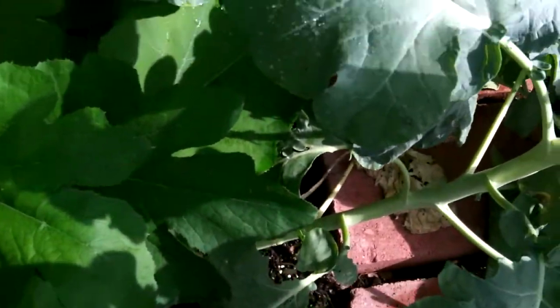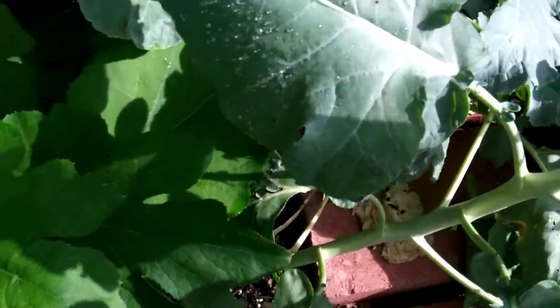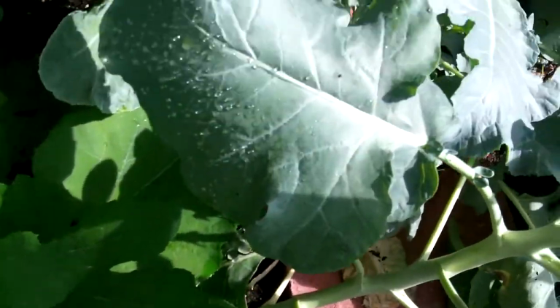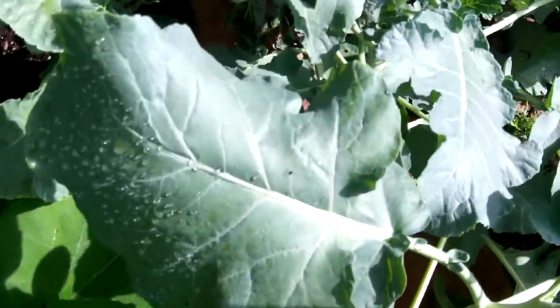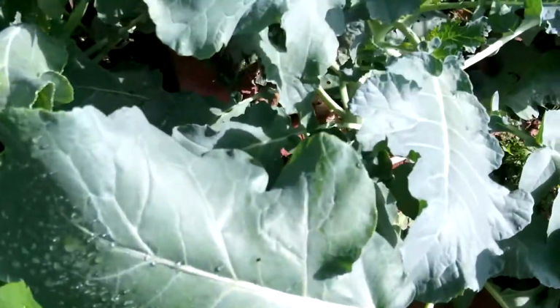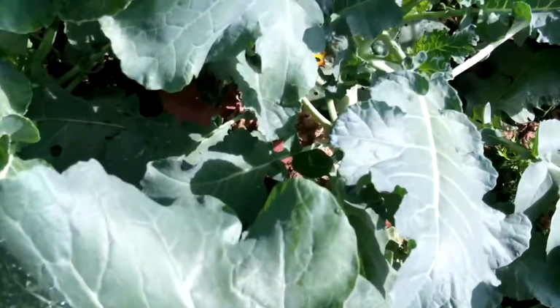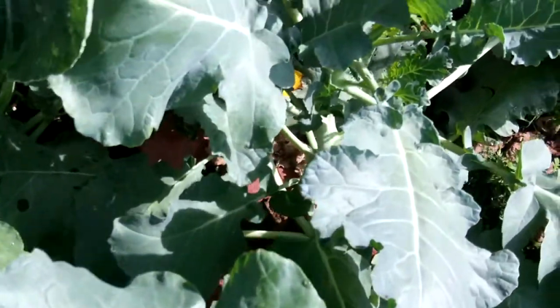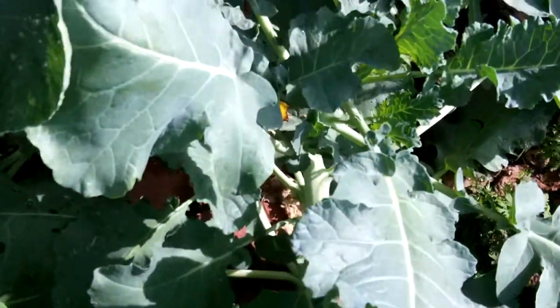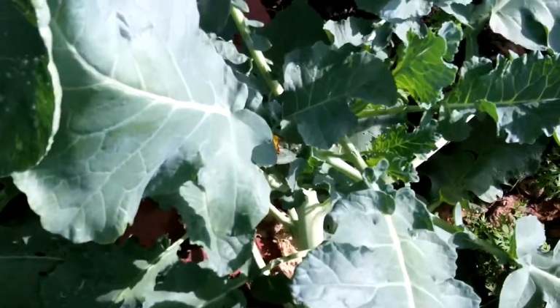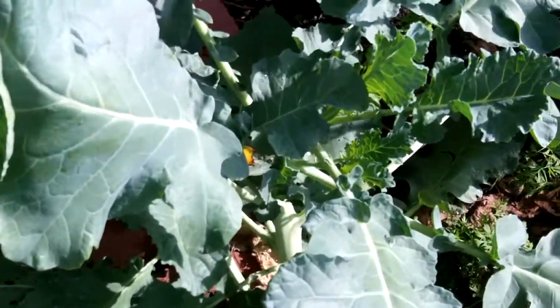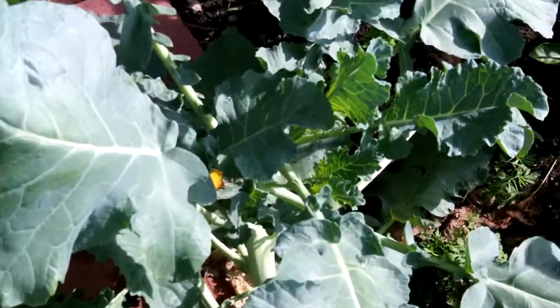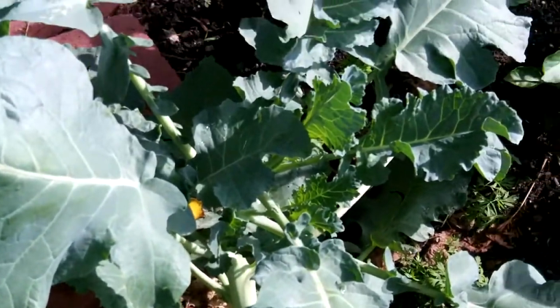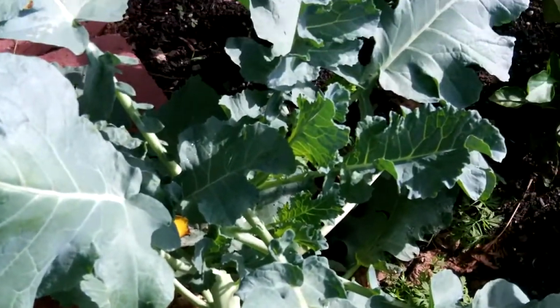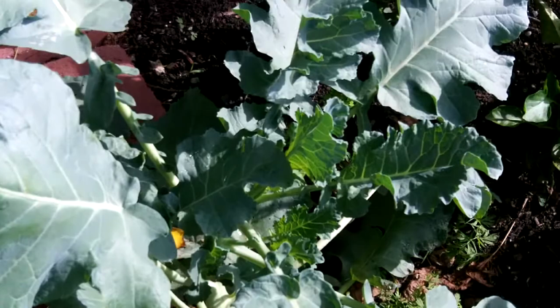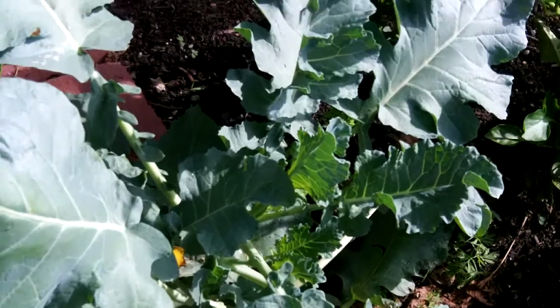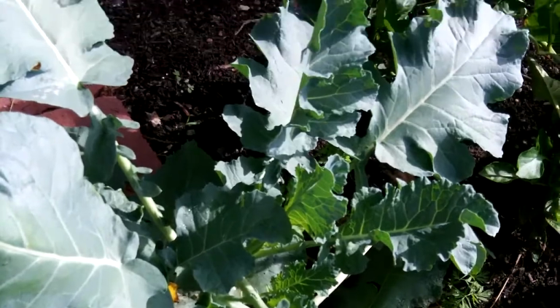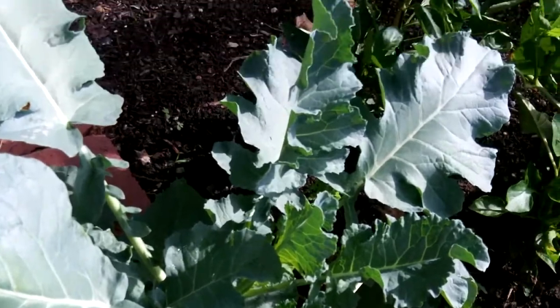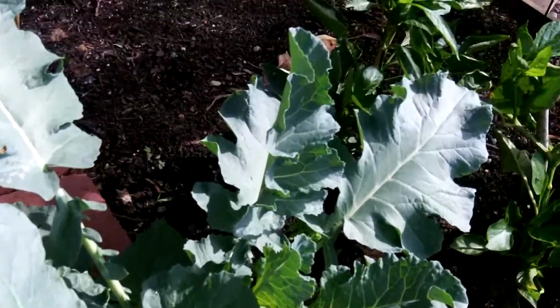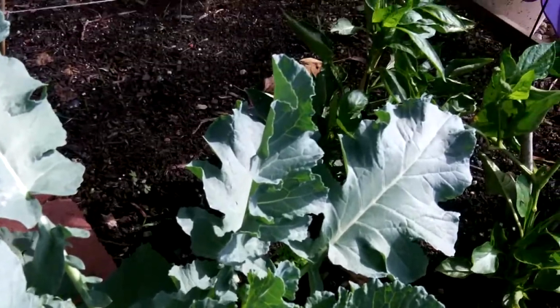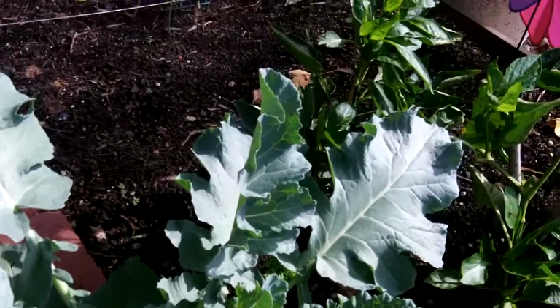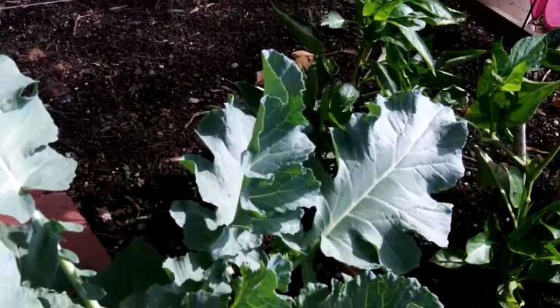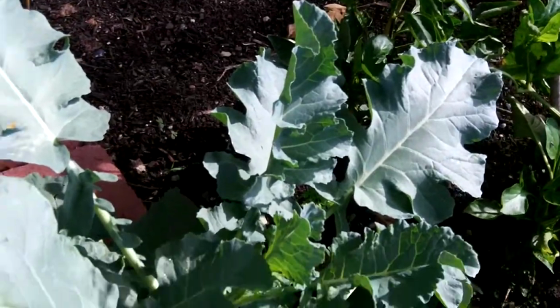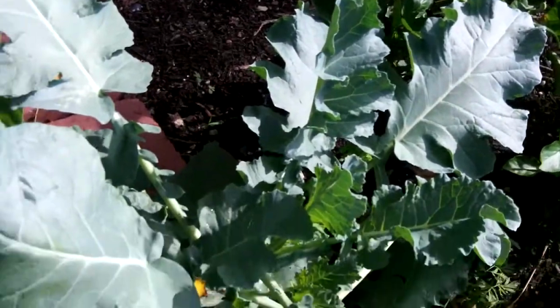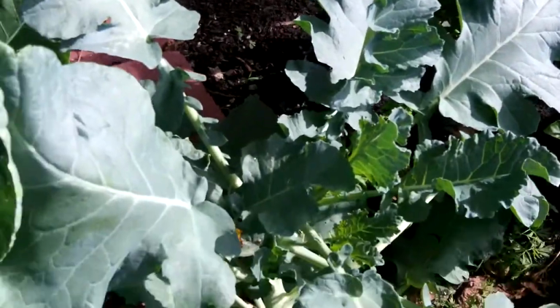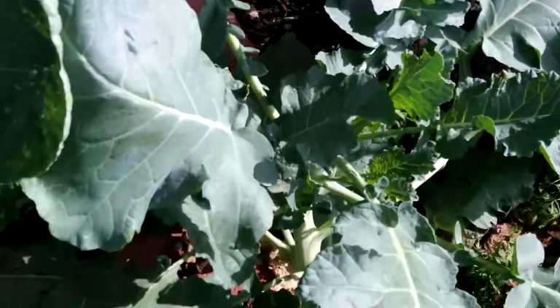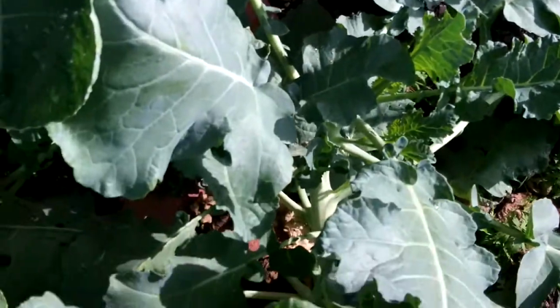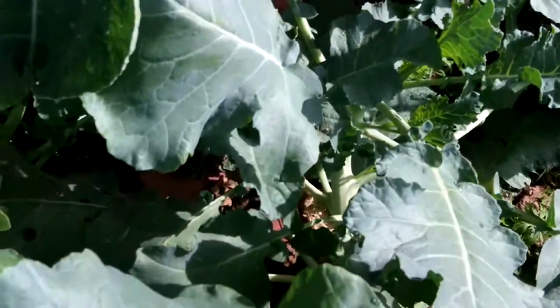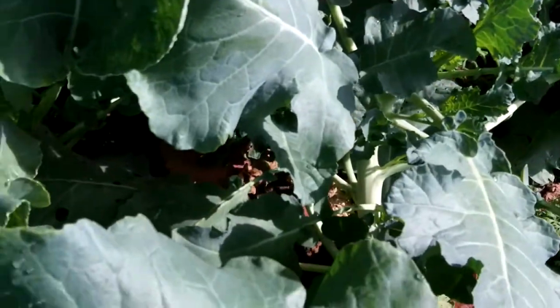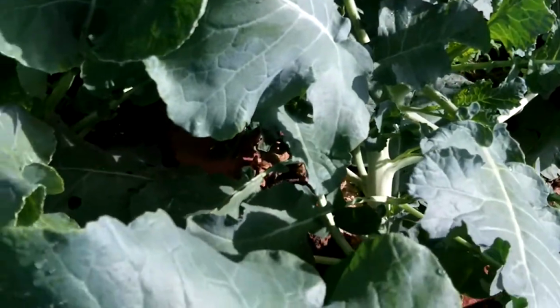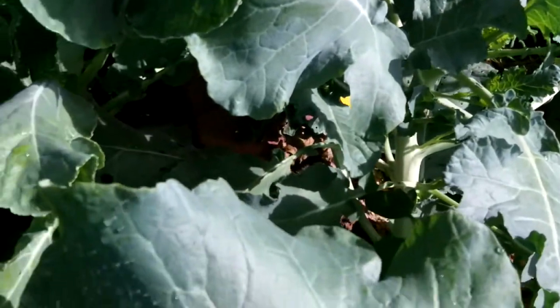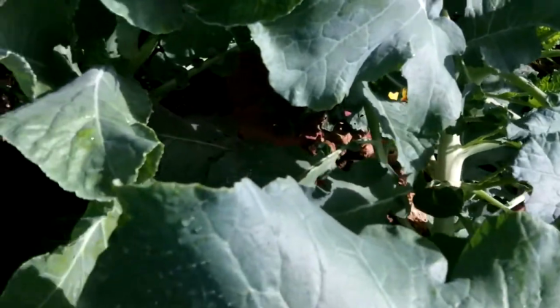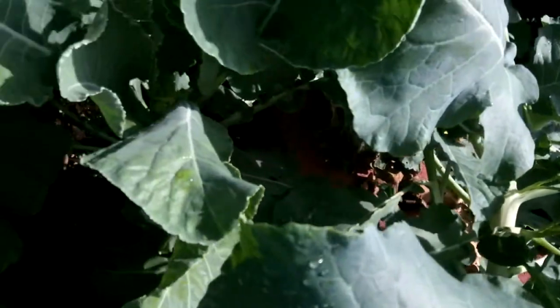There's another one right behind it. You can see it kind of taken over my little path here.